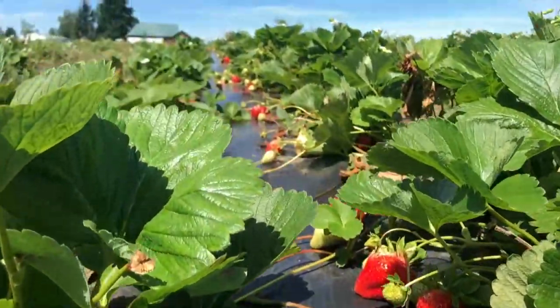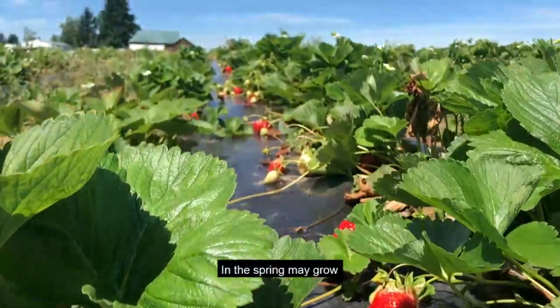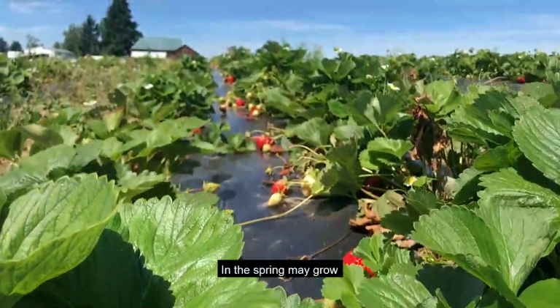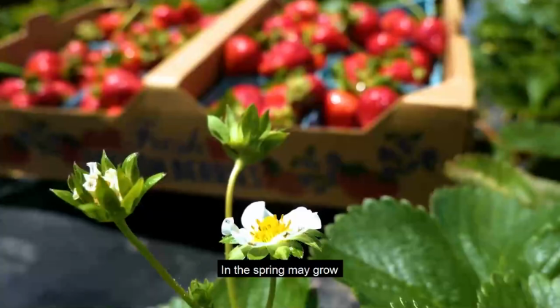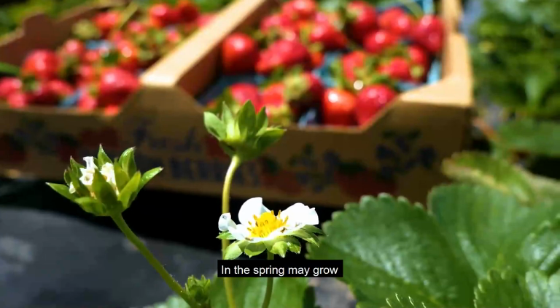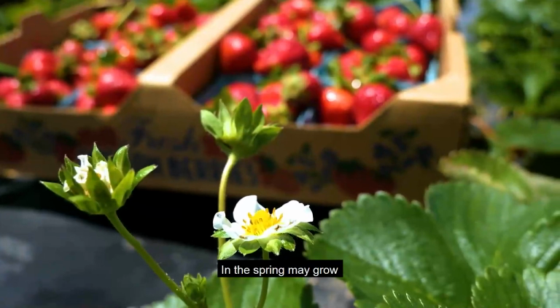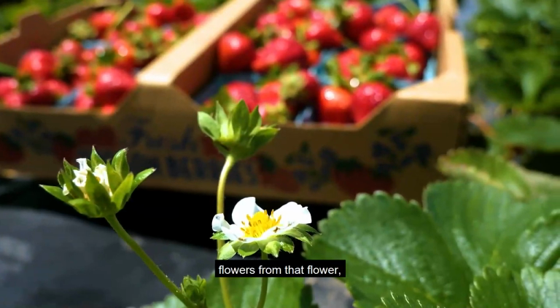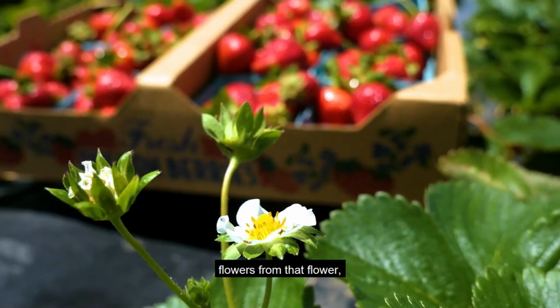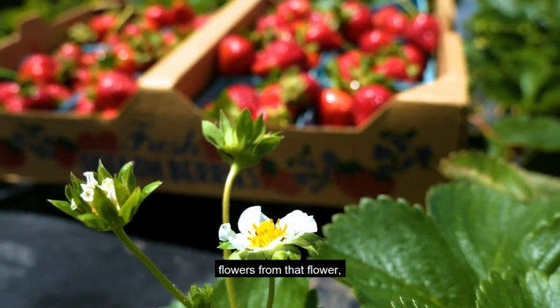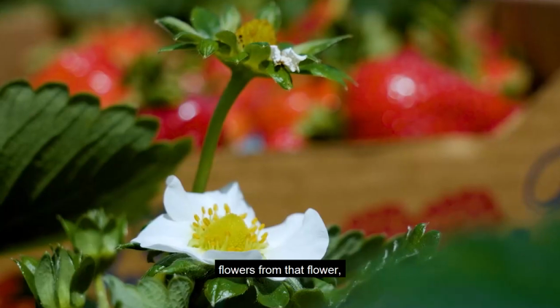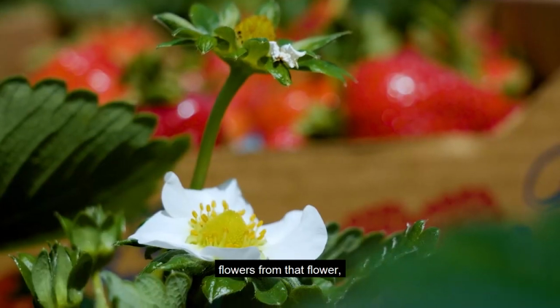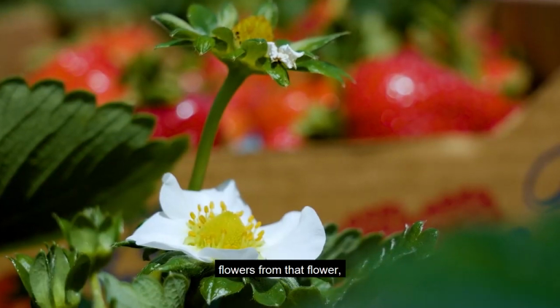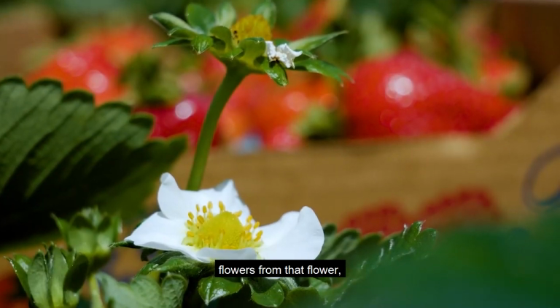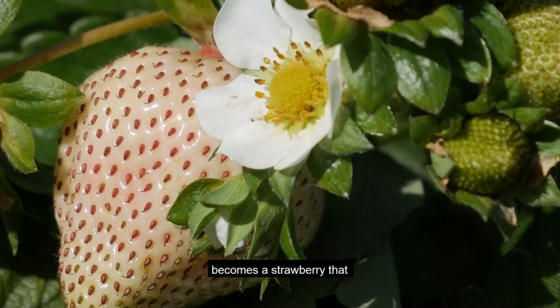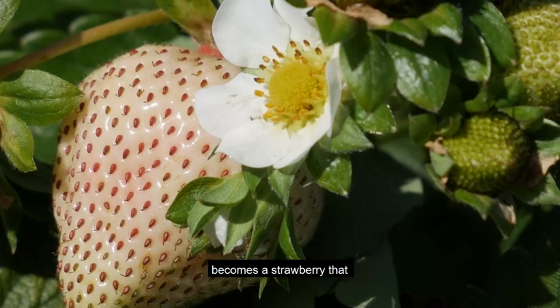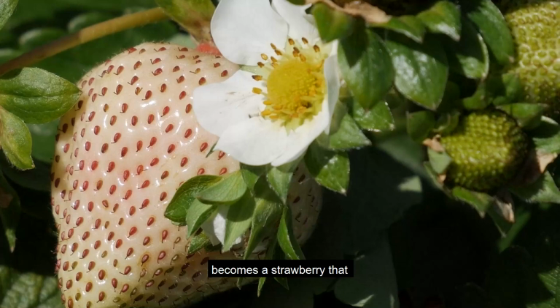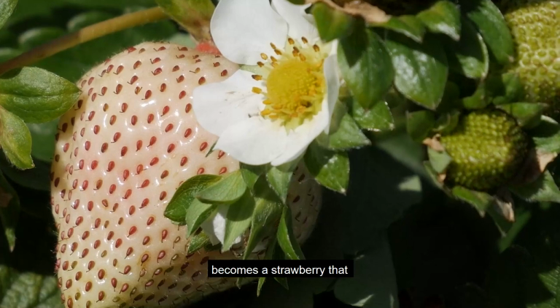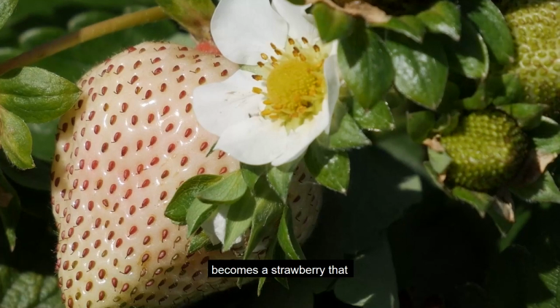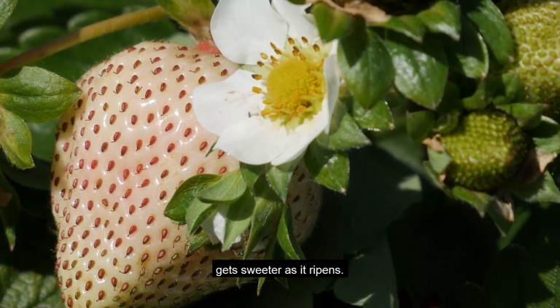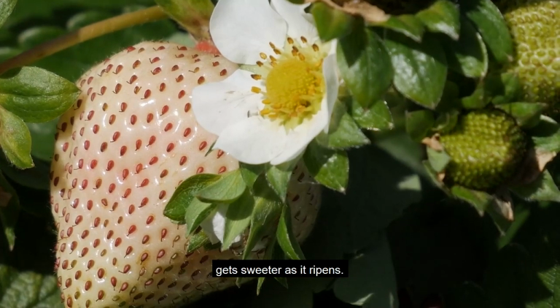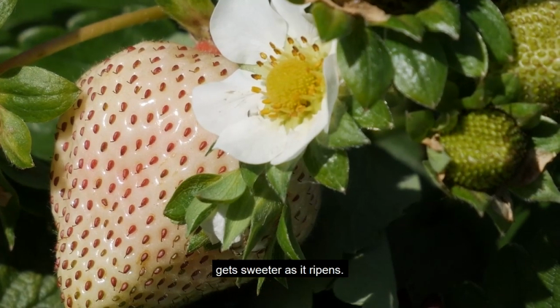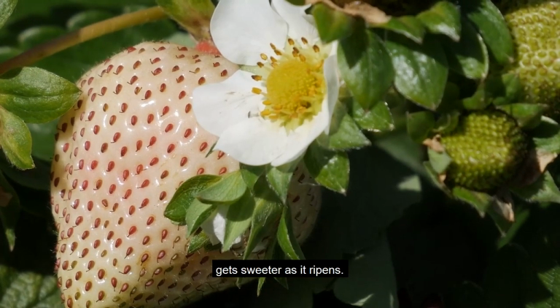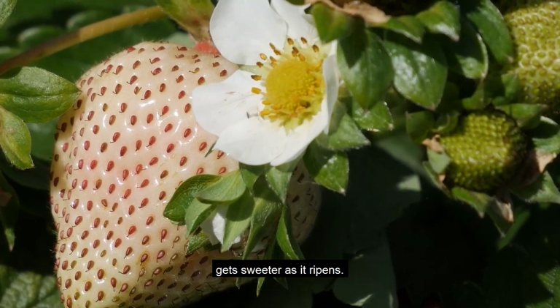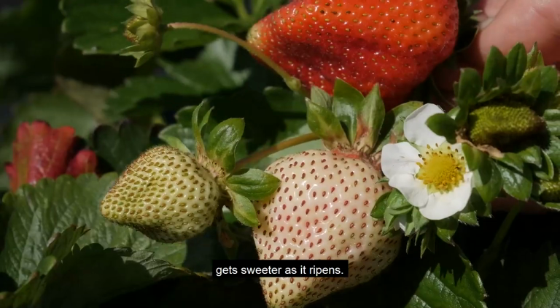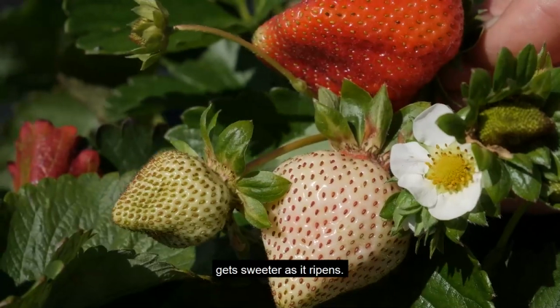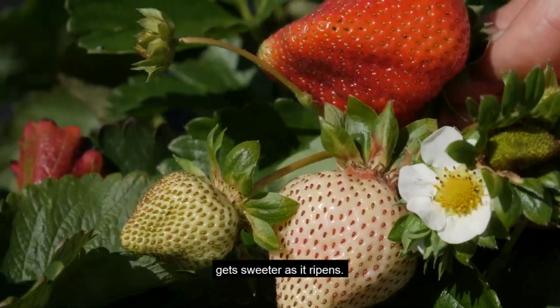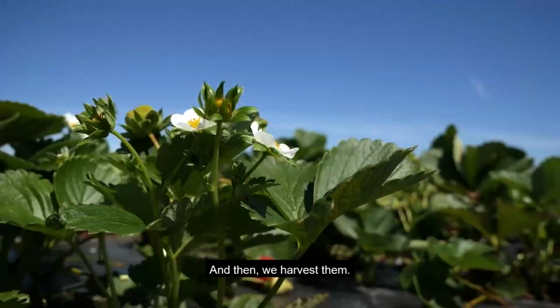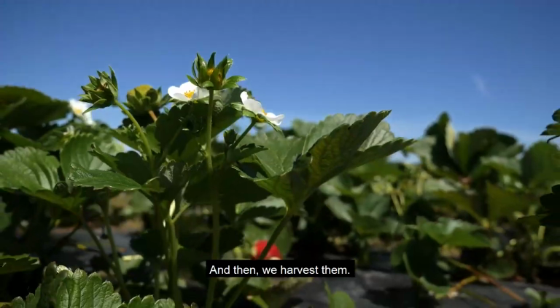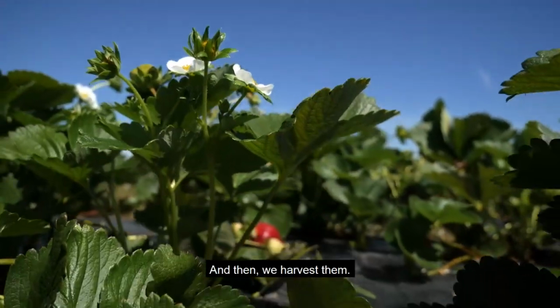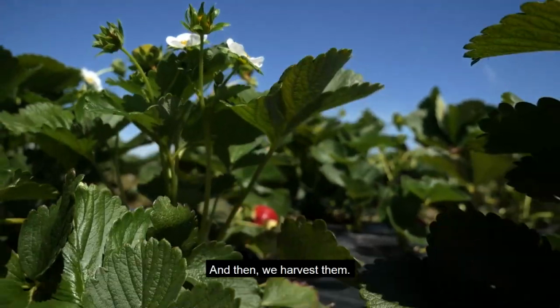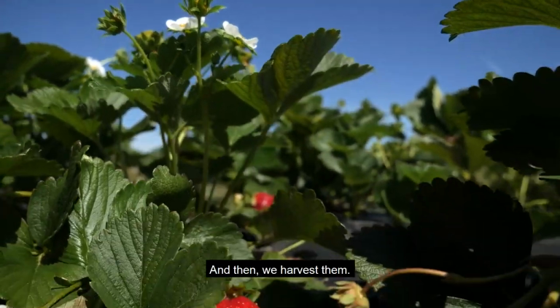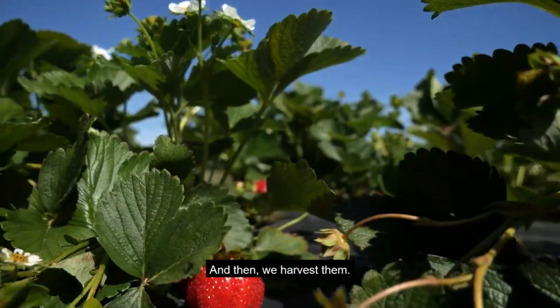In the spring they grow flowers. From that flower comes a strawberry that gets sweeter as it ripens. And then we harvest them.